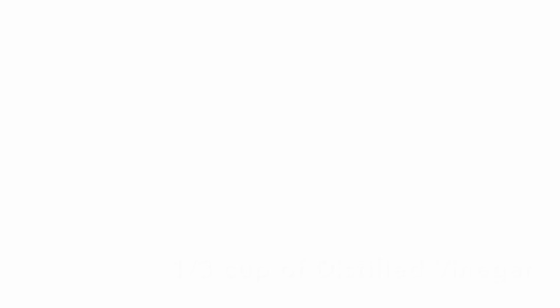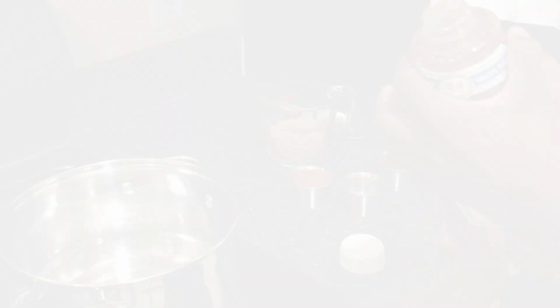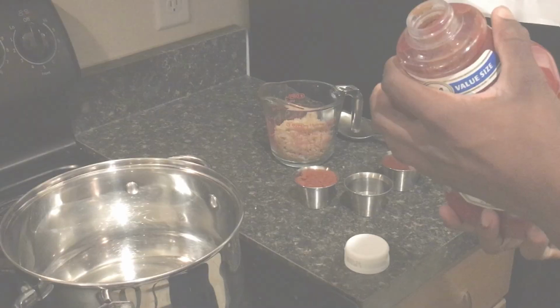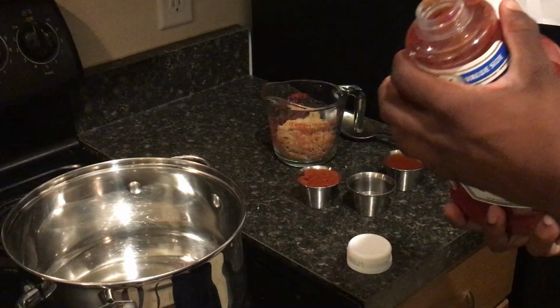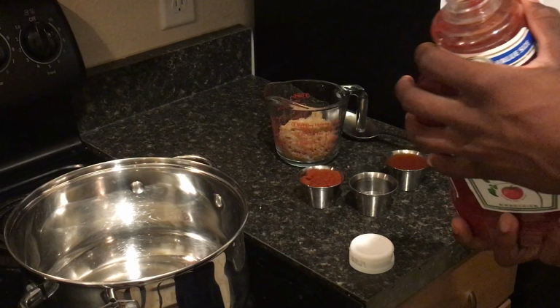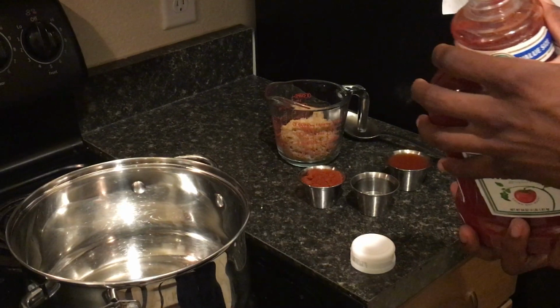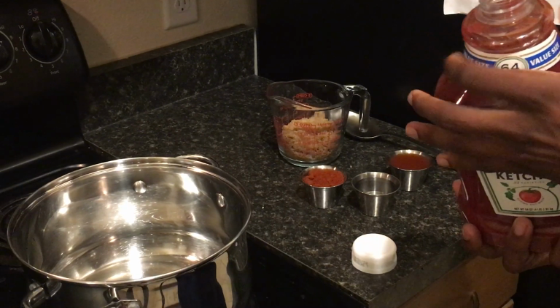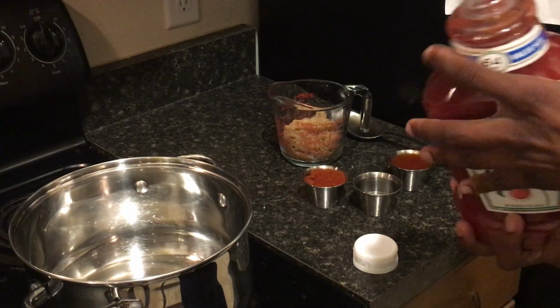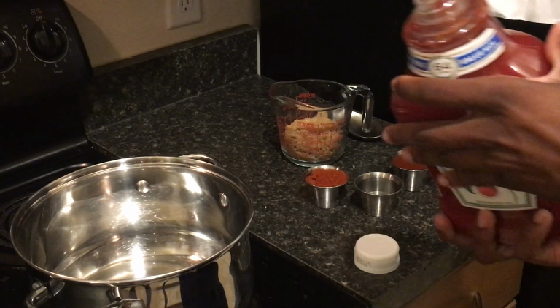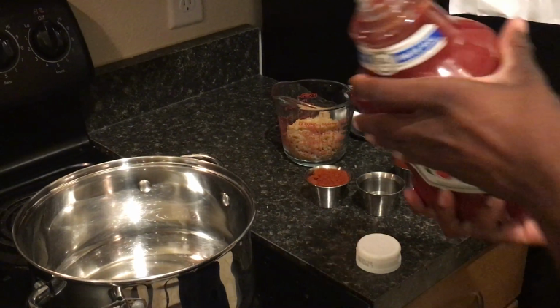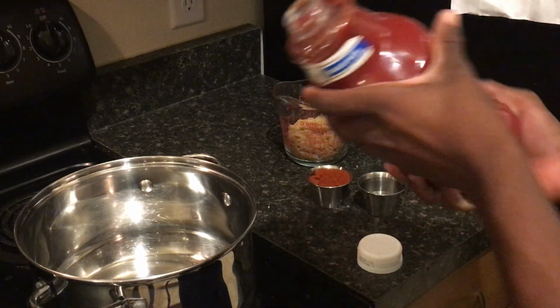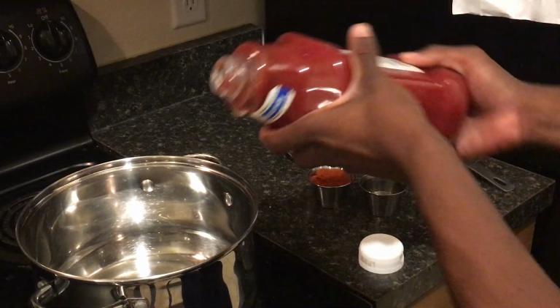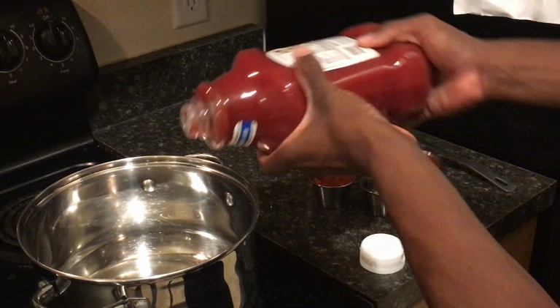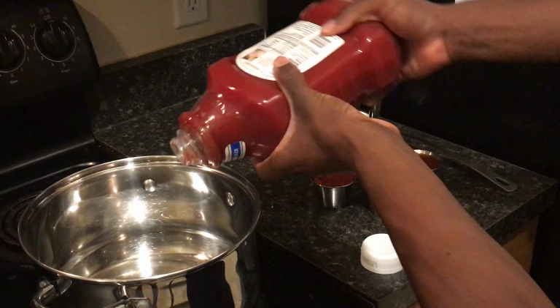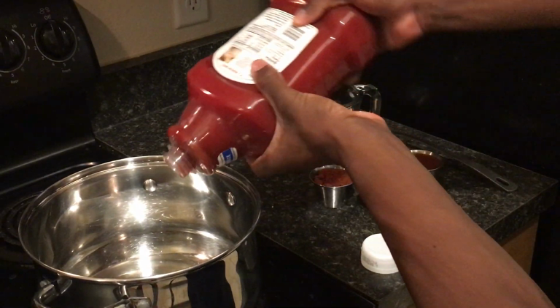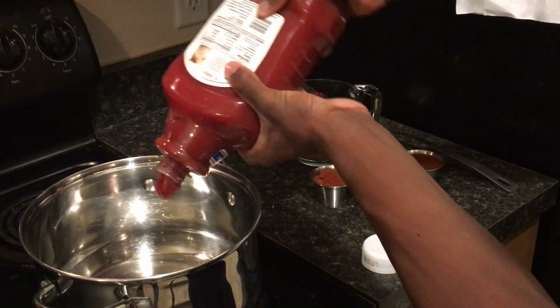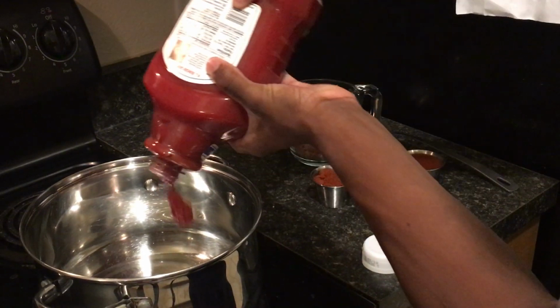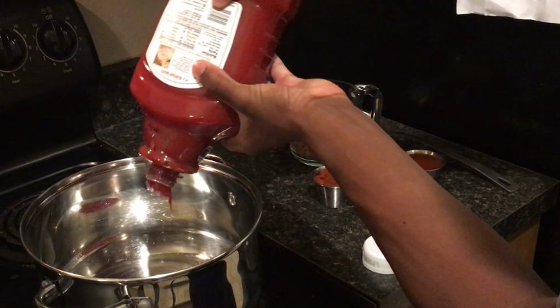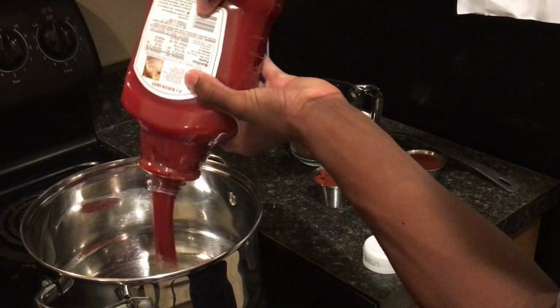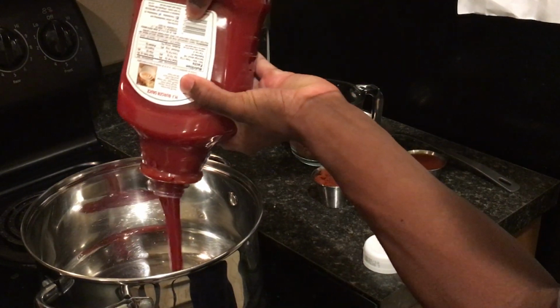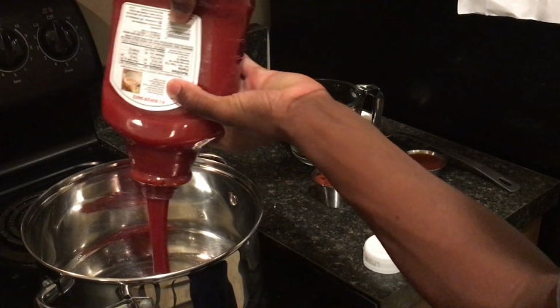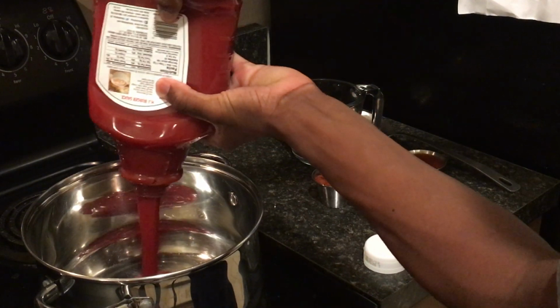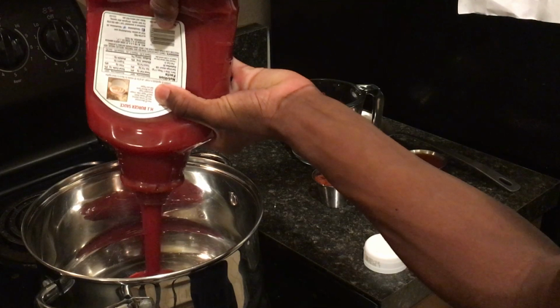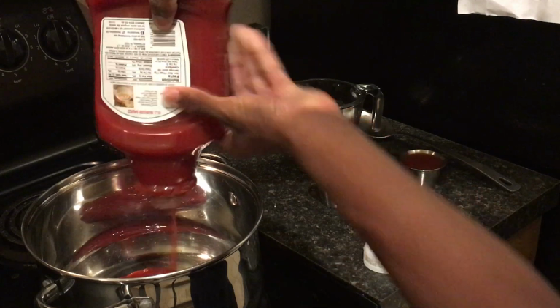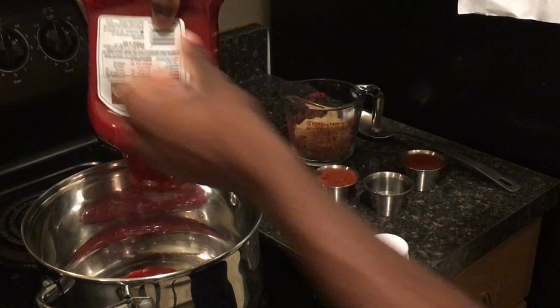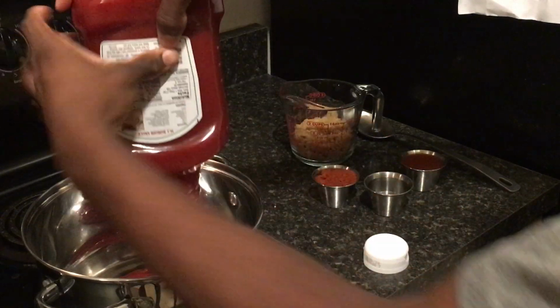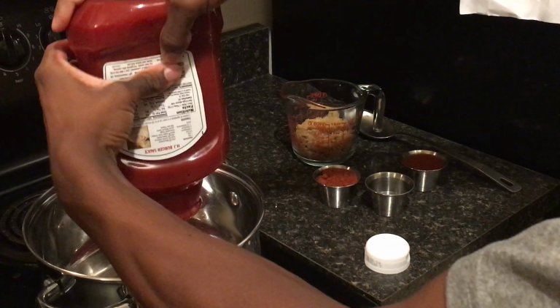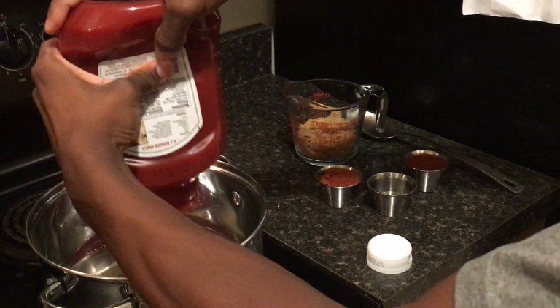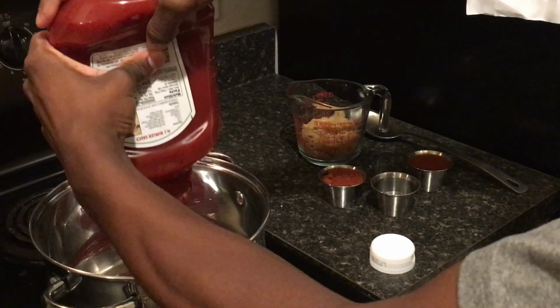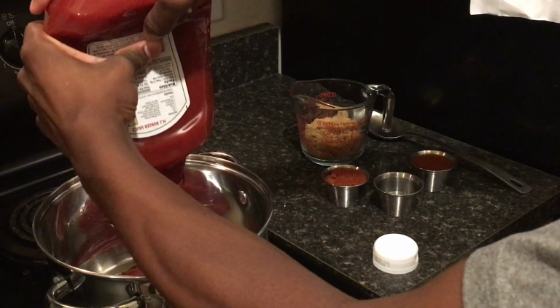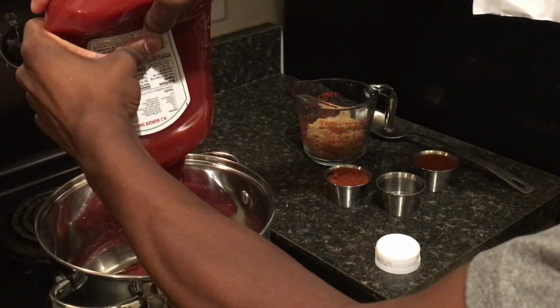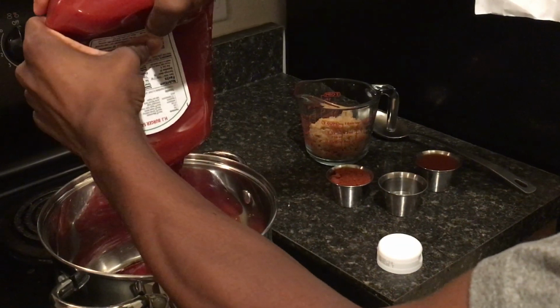As a first step, you just dump all of it — all the ketchup — just into the pot.